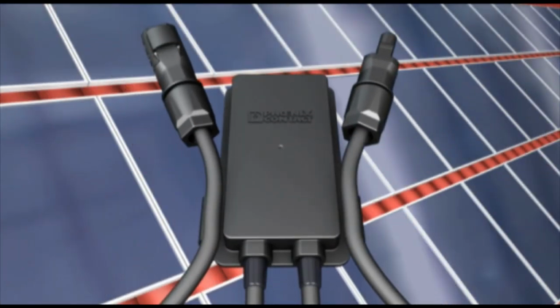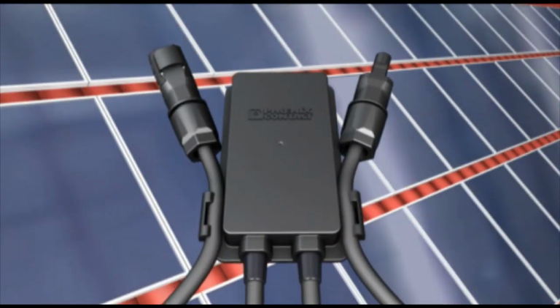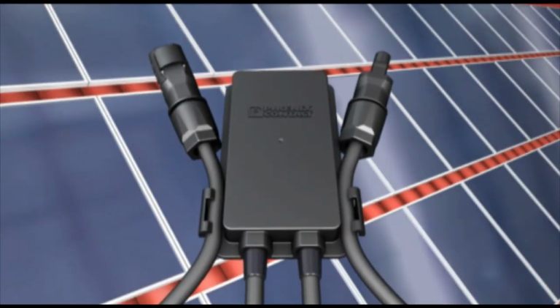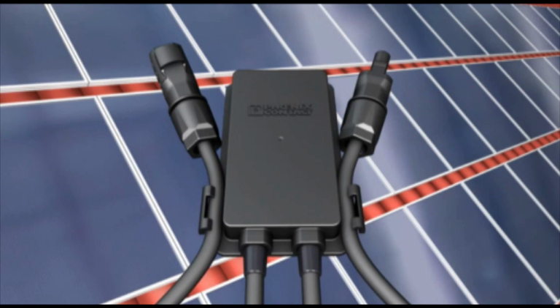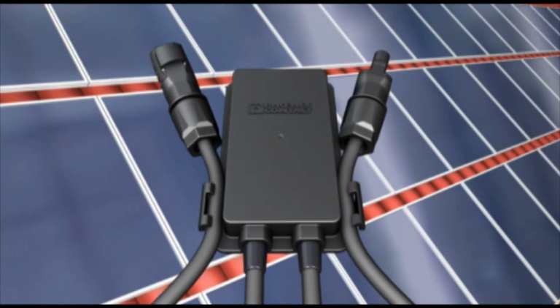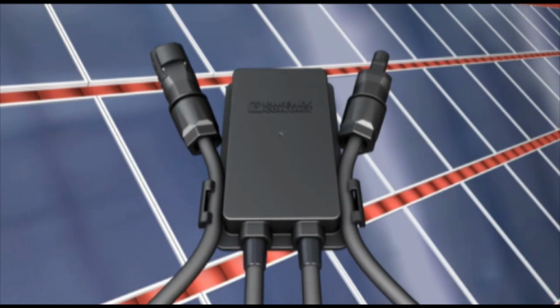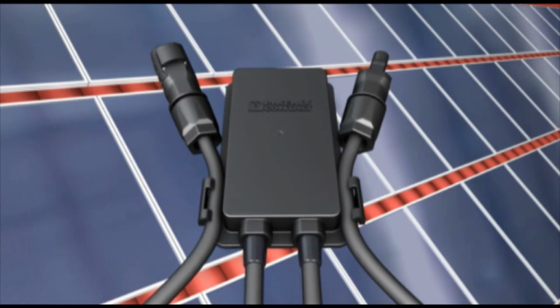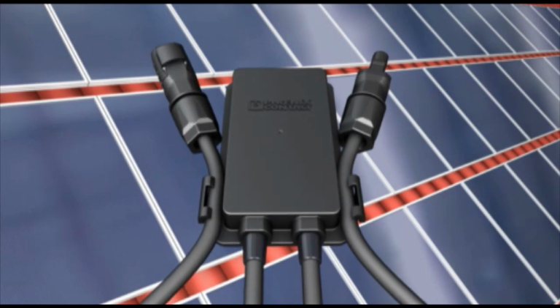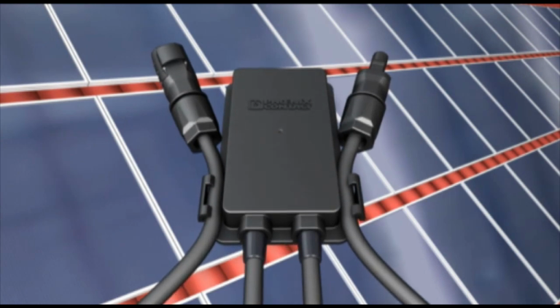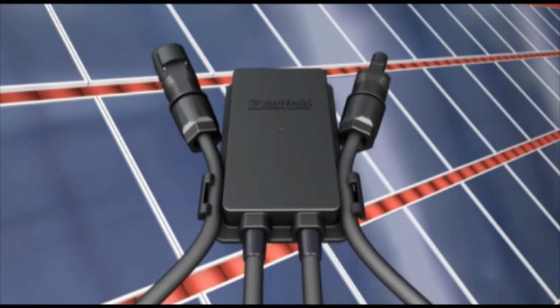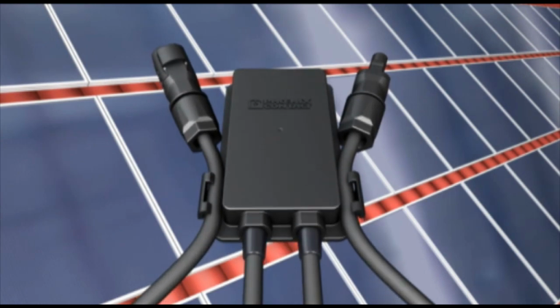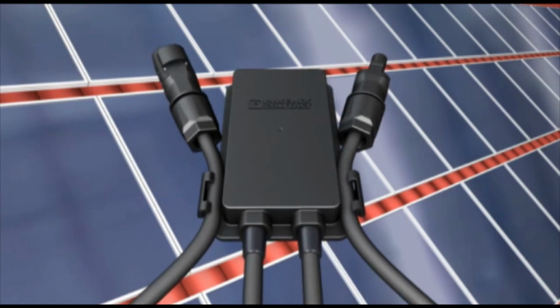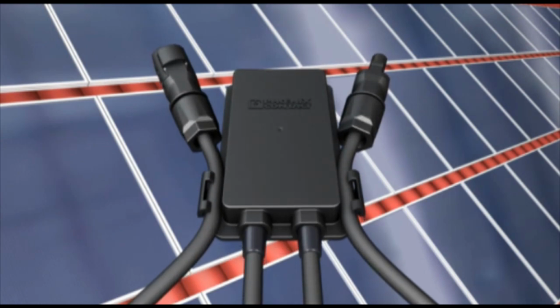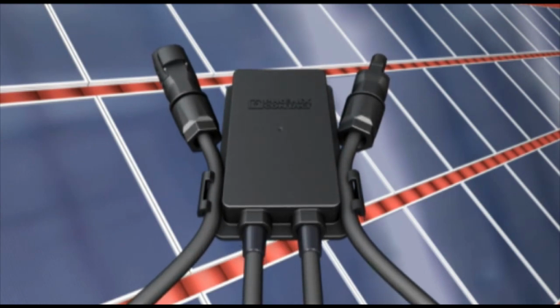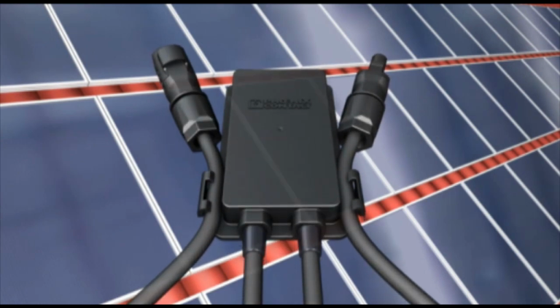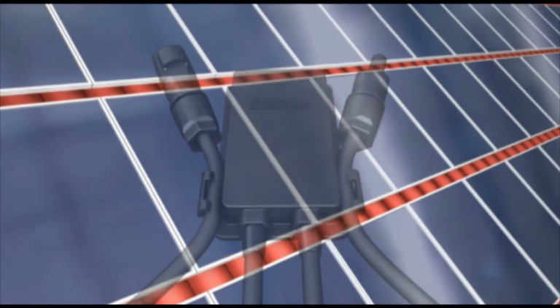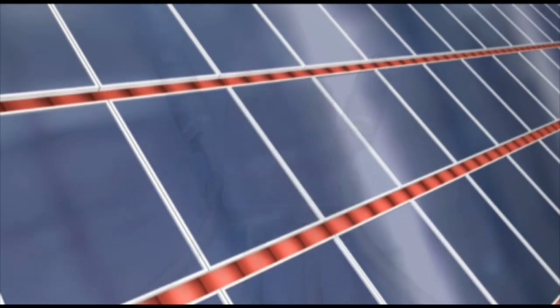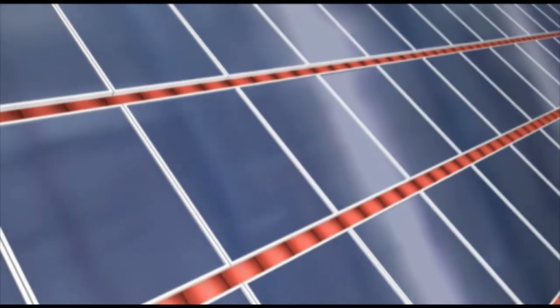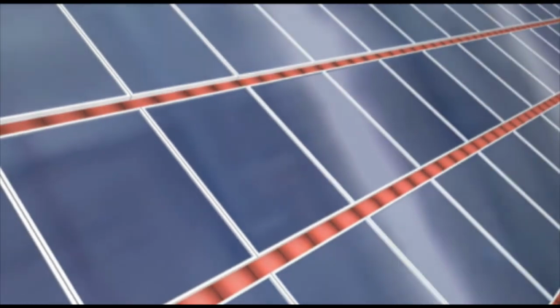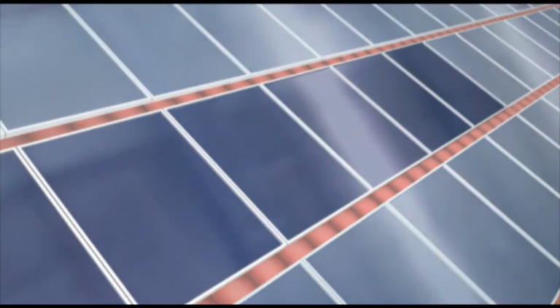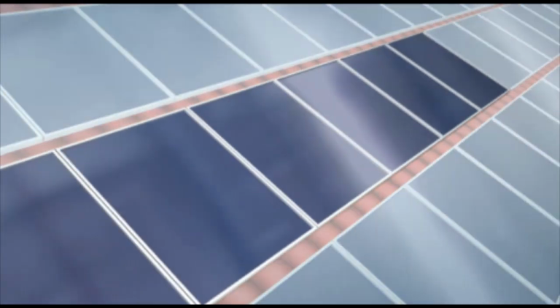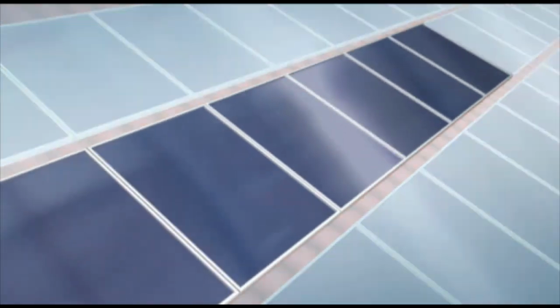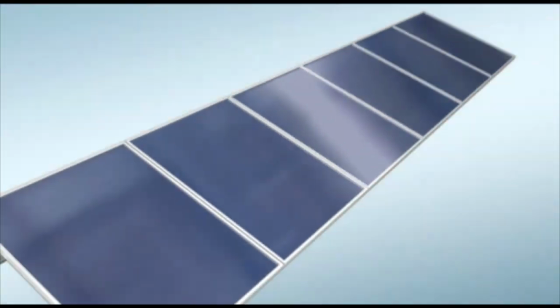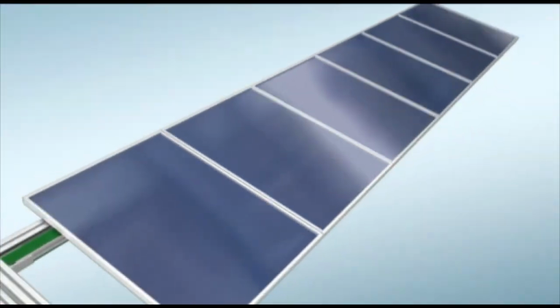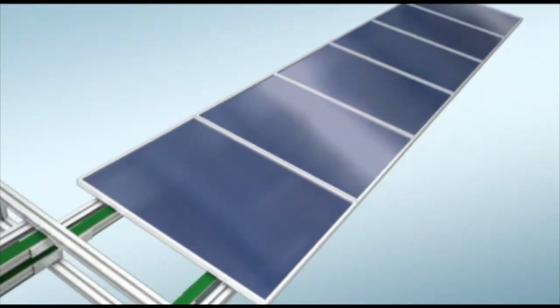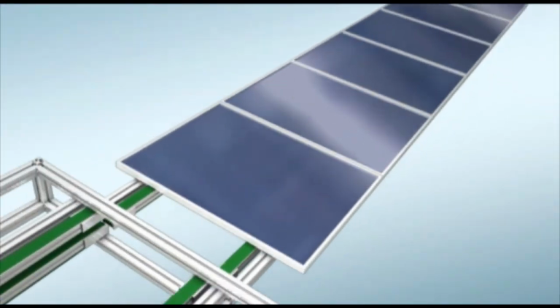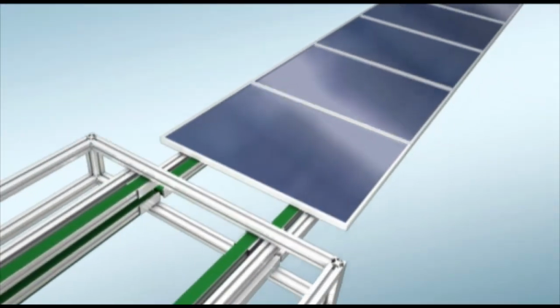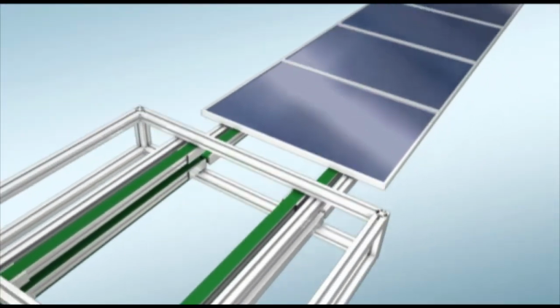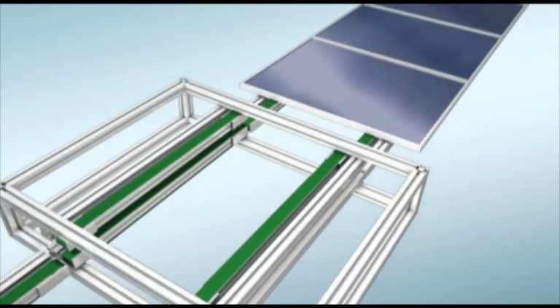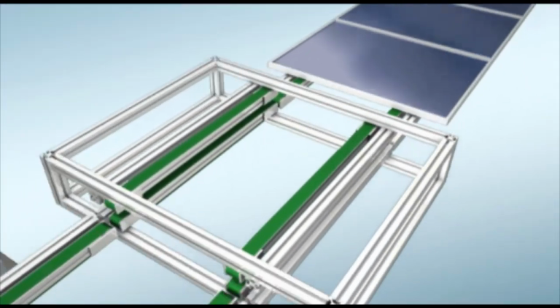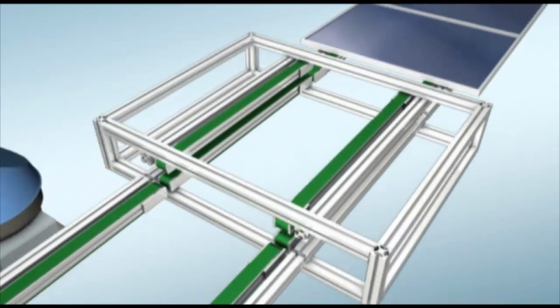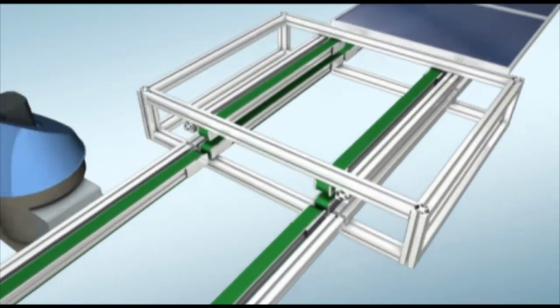SunClix from Phoenix Contact, the tool-free photovoltaic connection system.